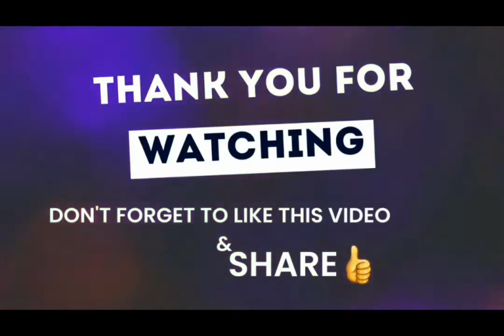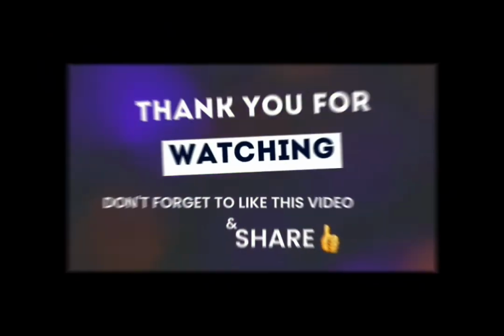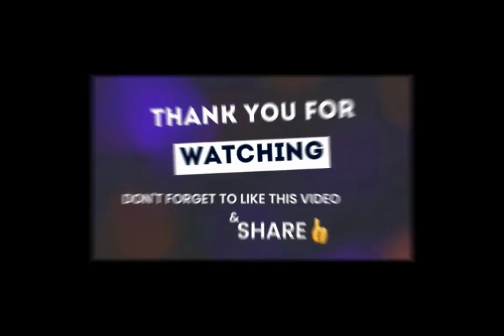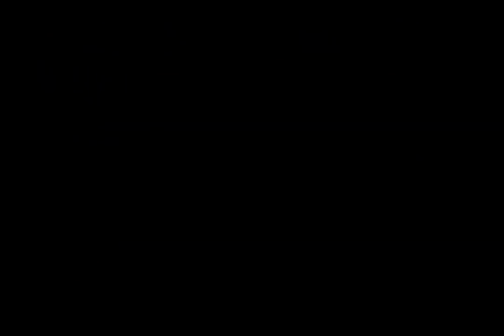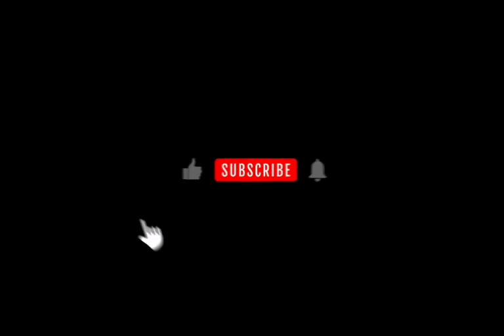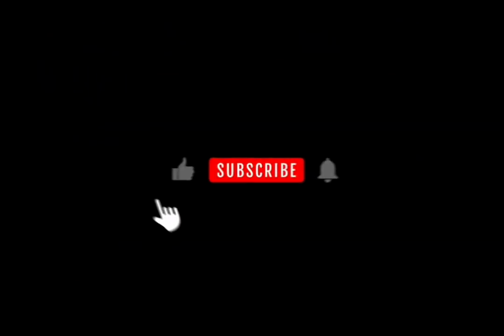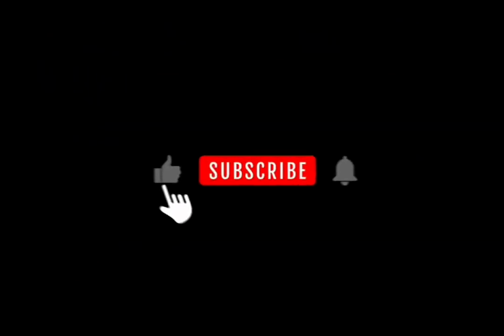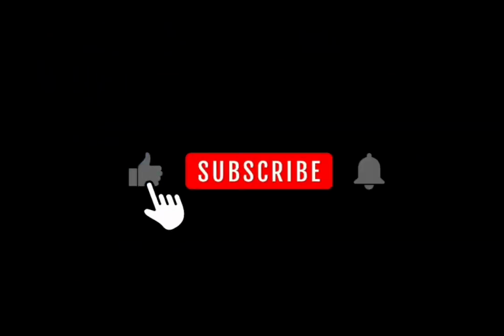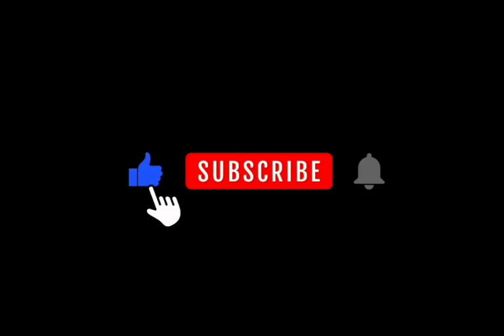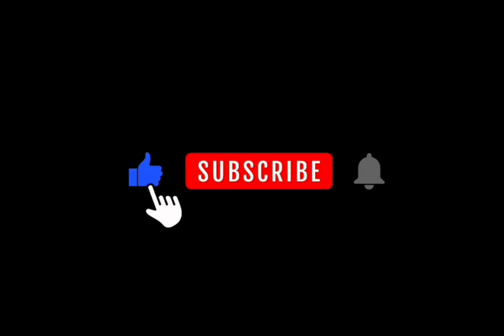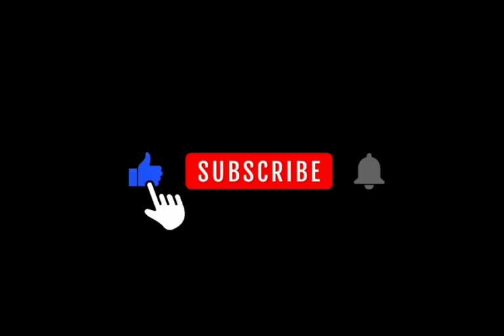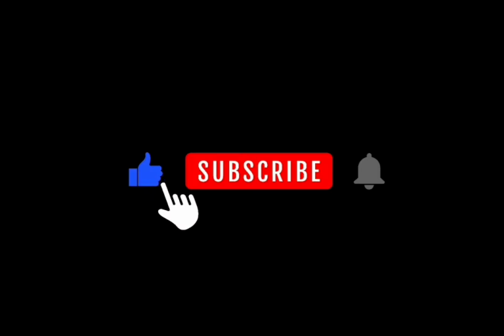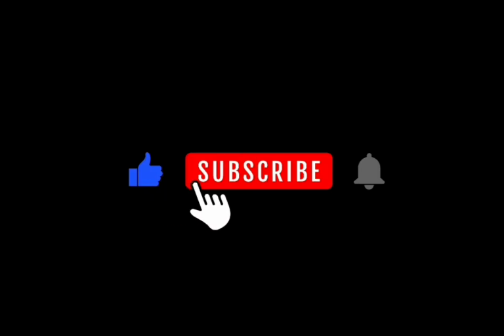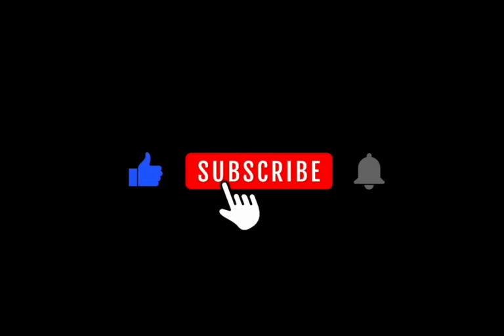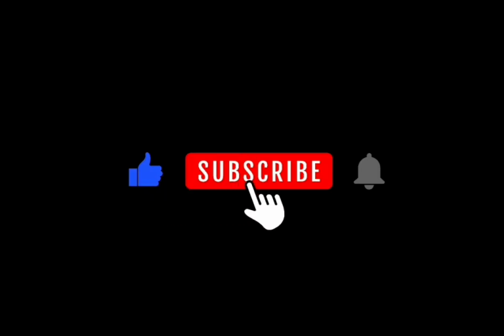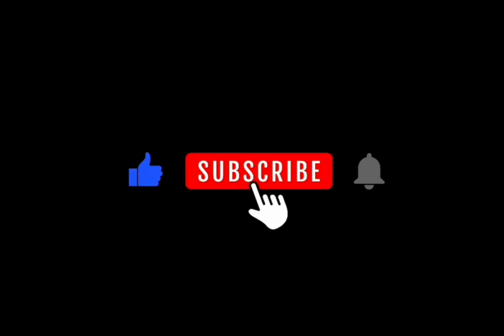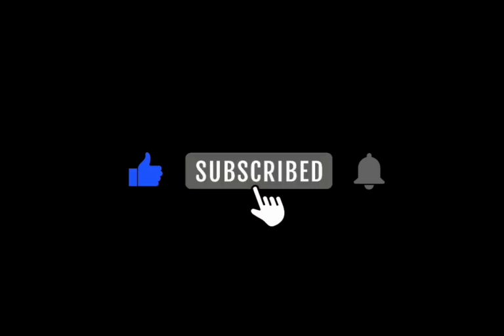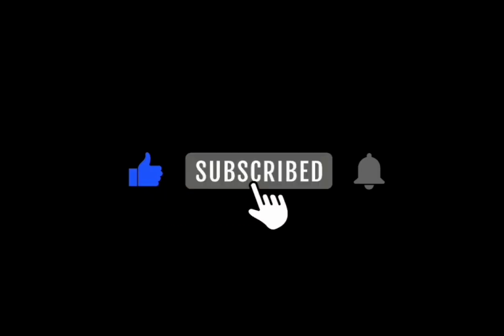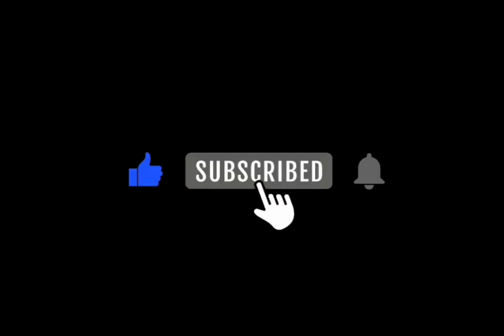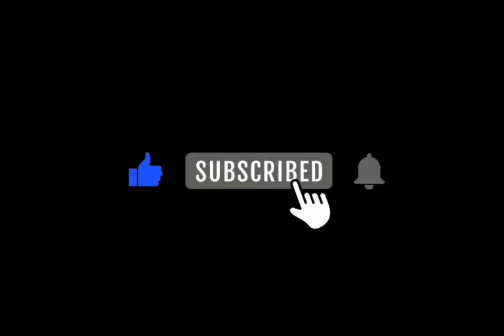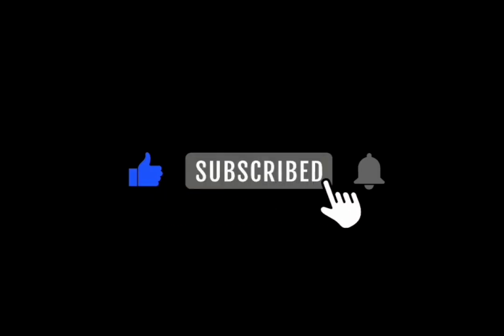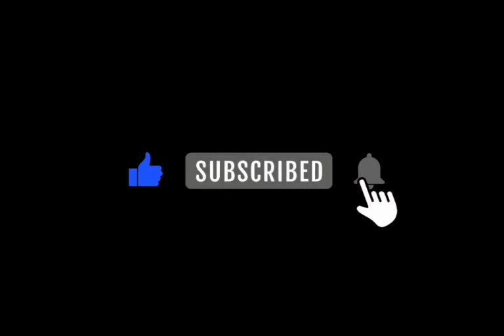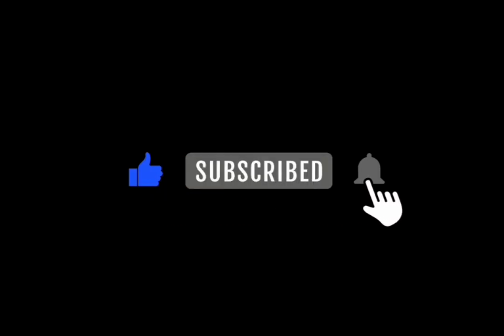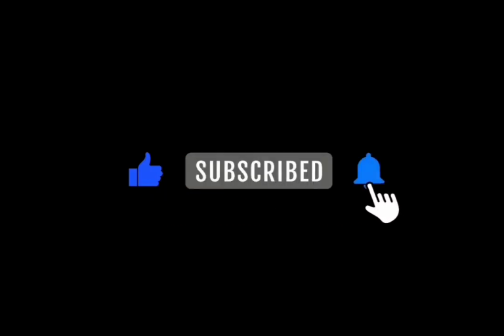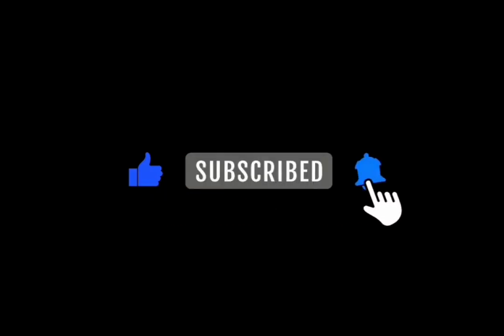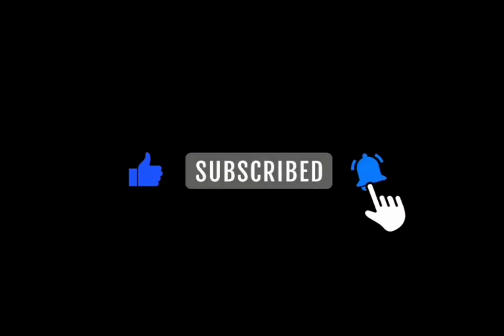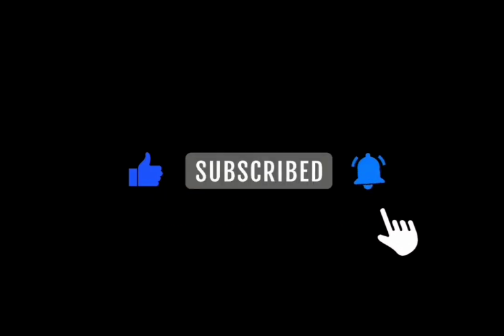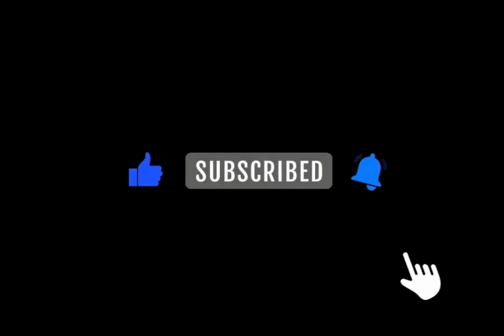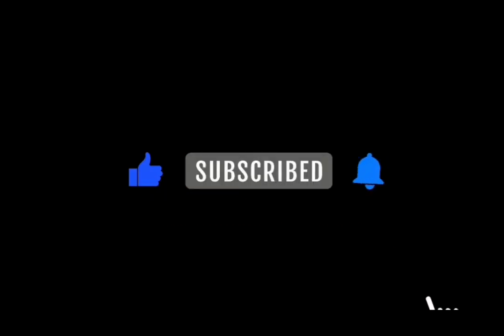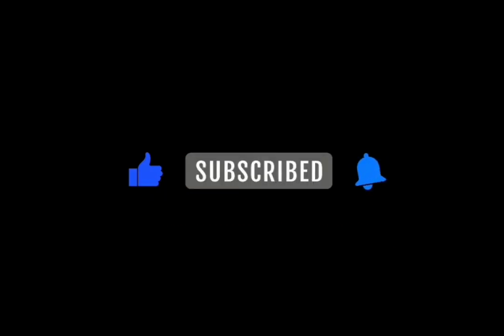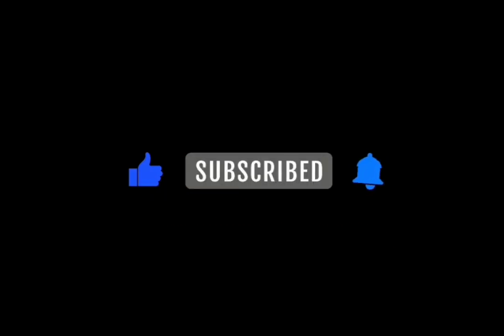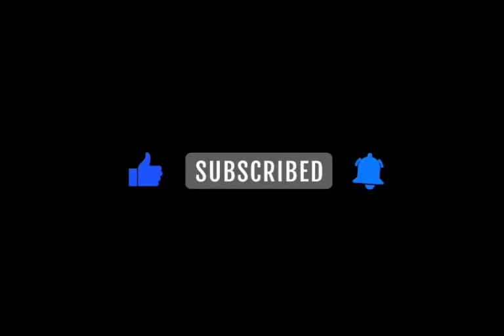Don't forget to like this video, subscribe, and click the notification bell for more updates.